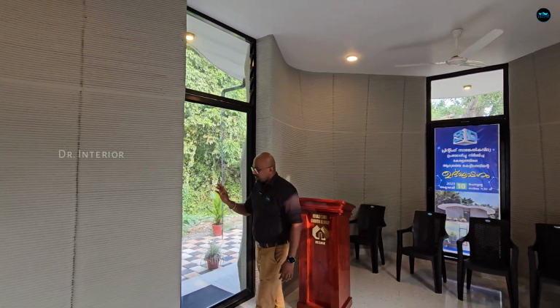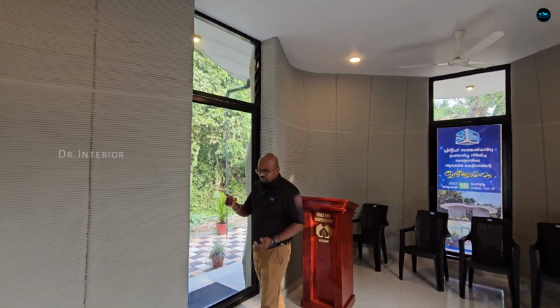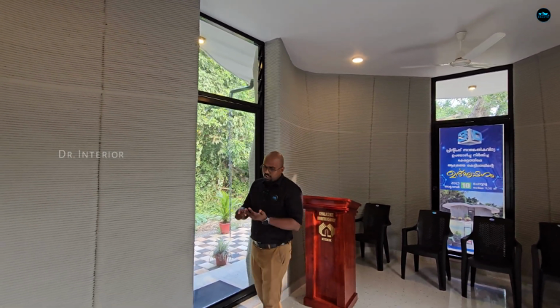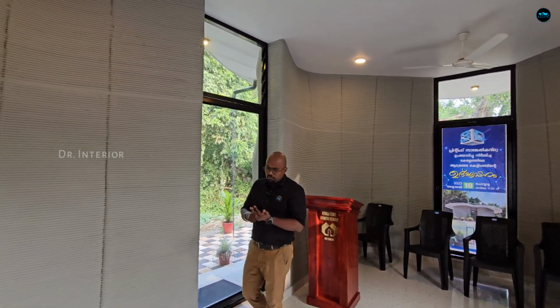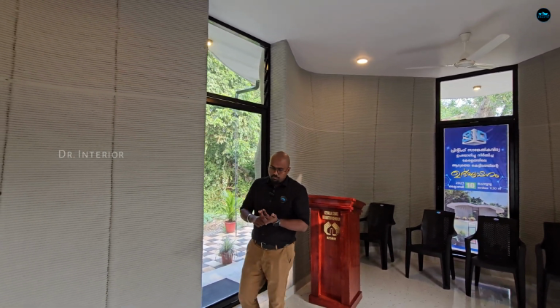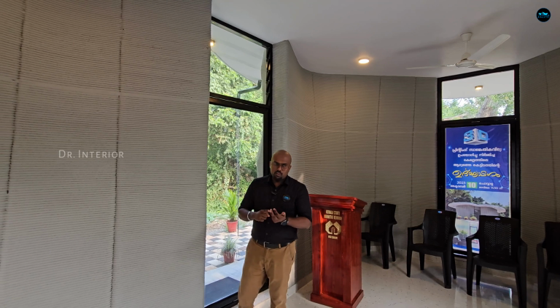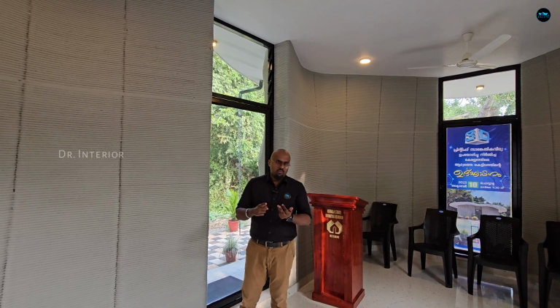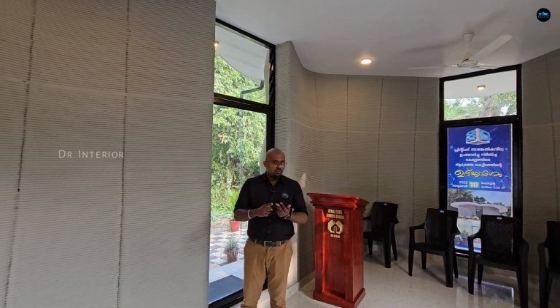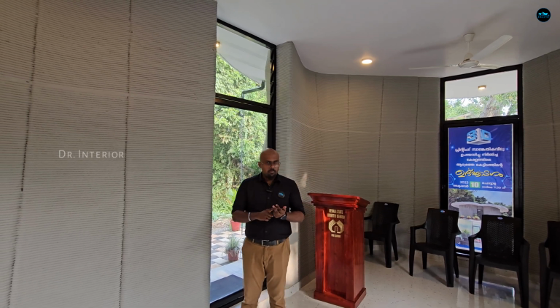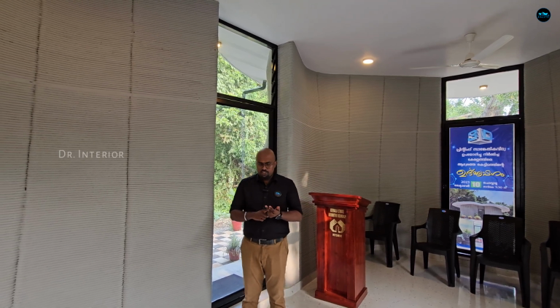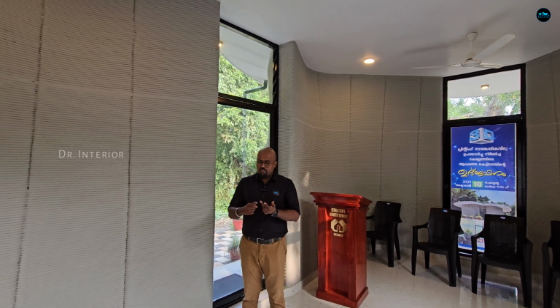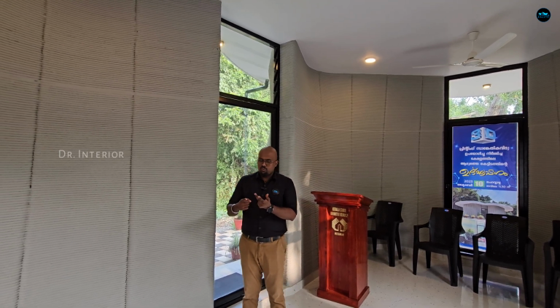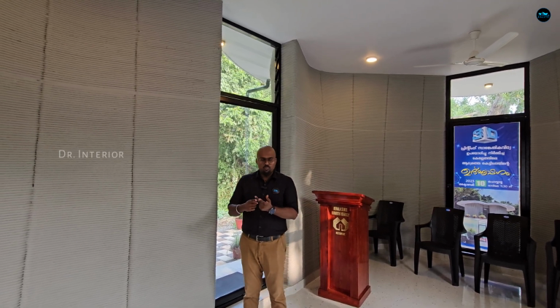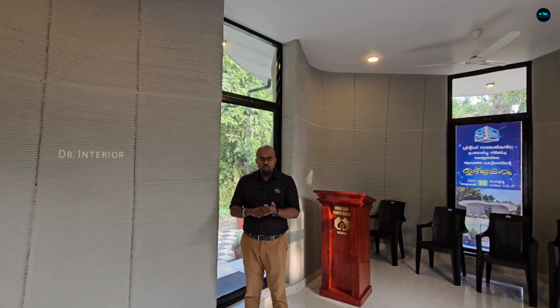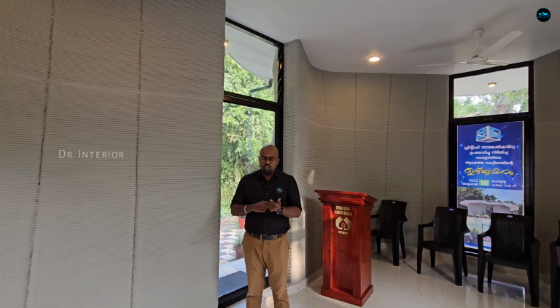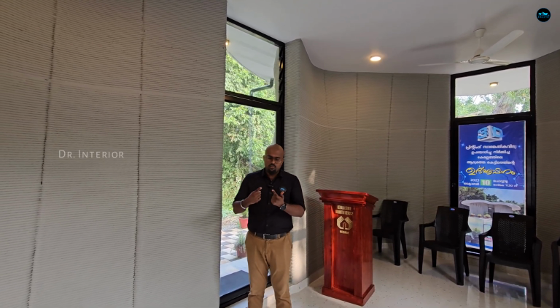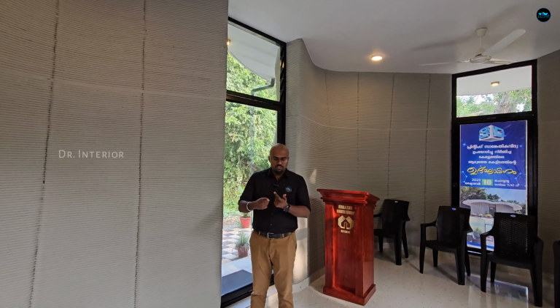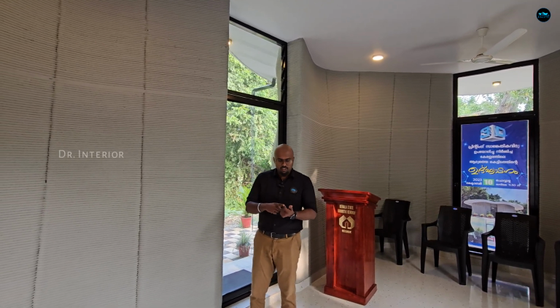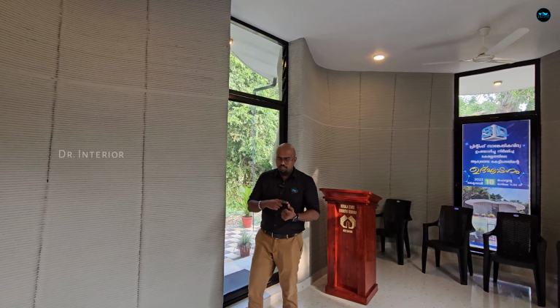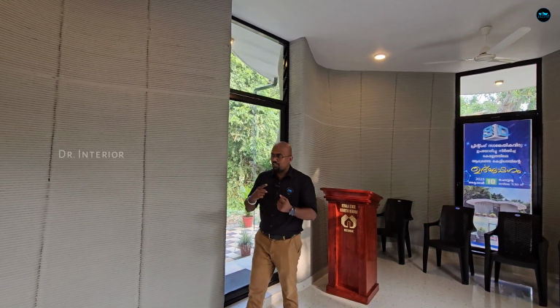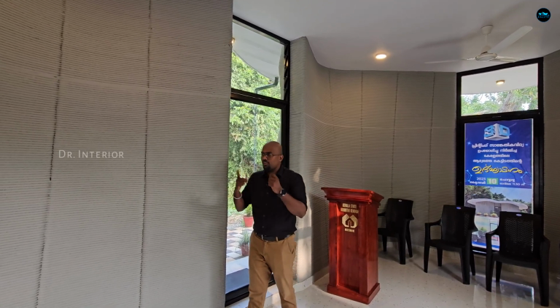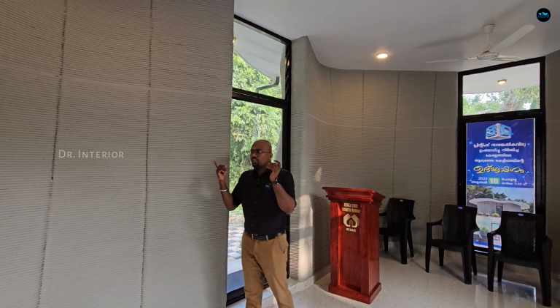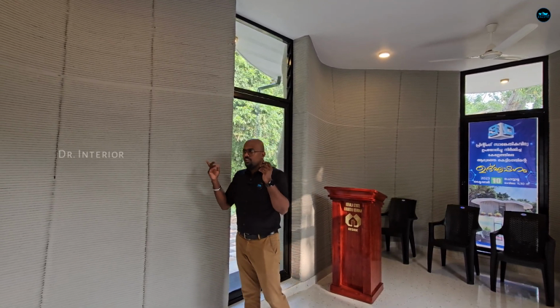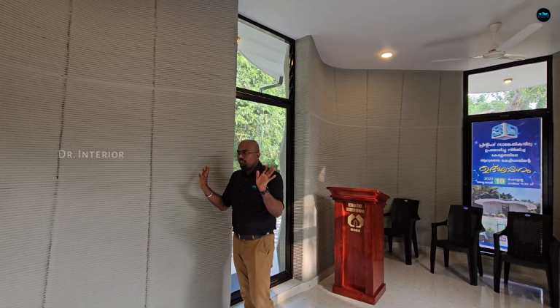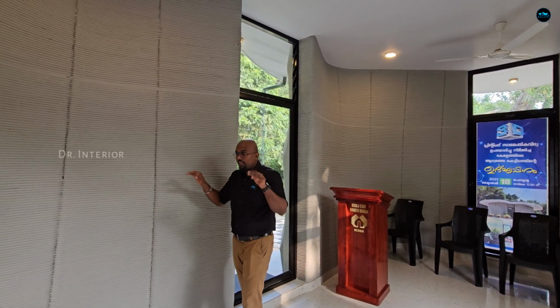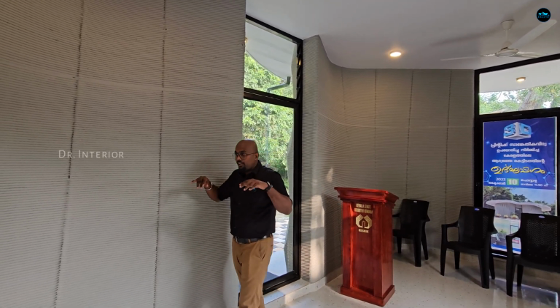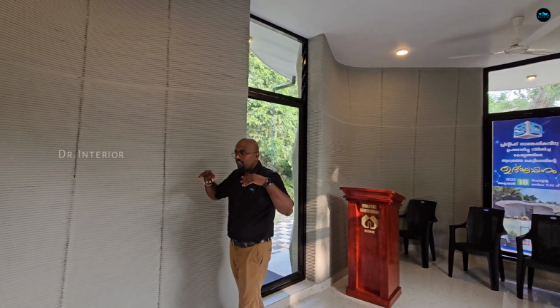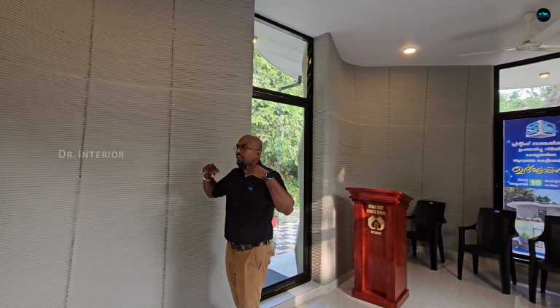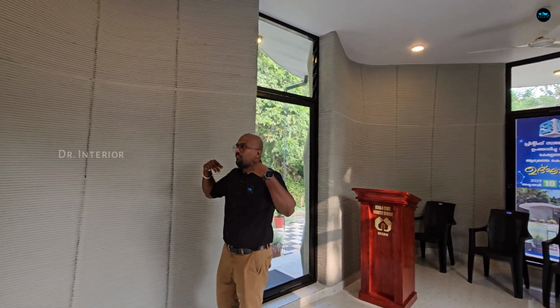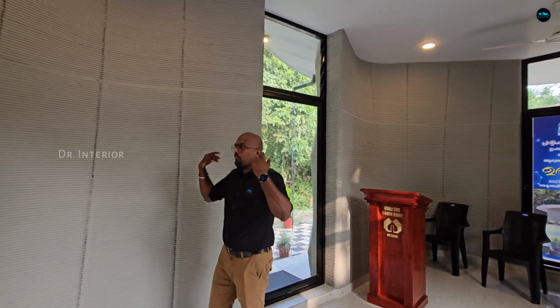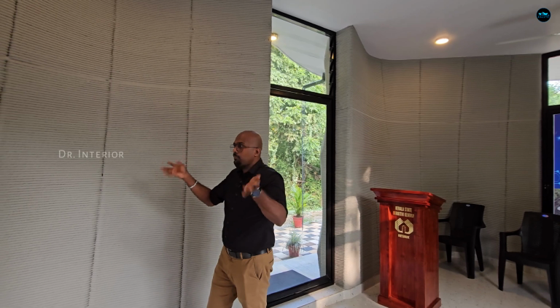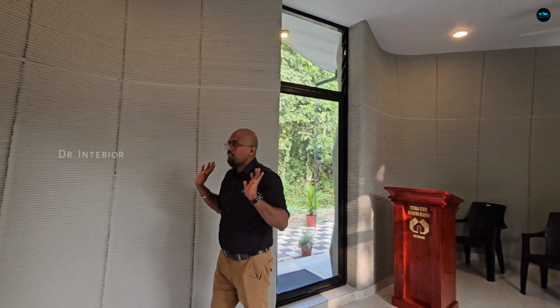We can use aluminum, UPVC, wood, steel. We are also using WPC as a material option for doors and windows.